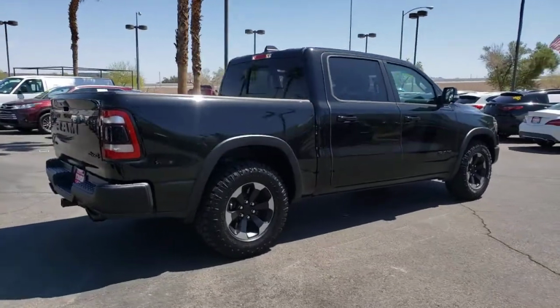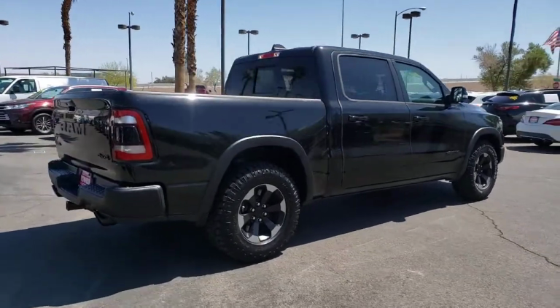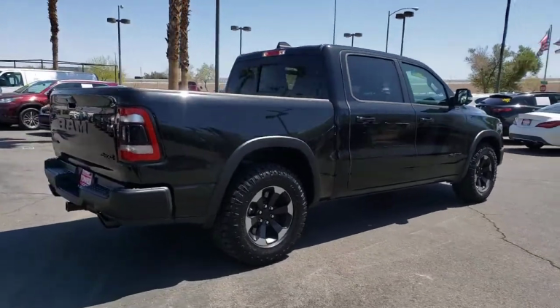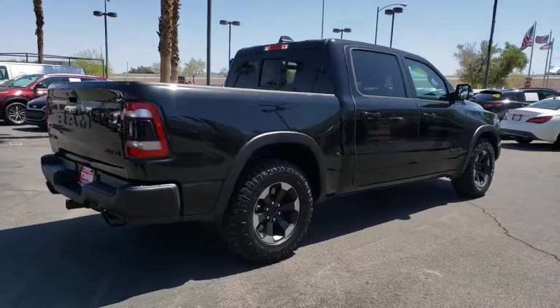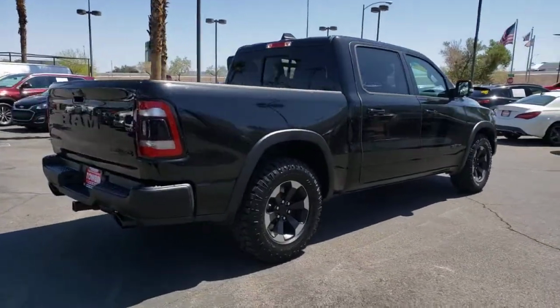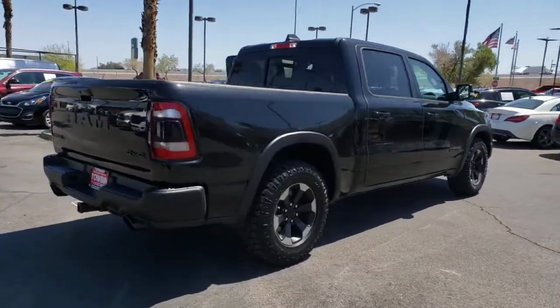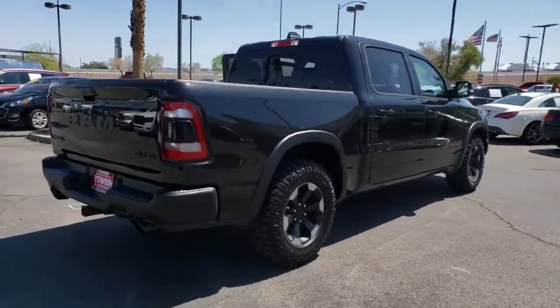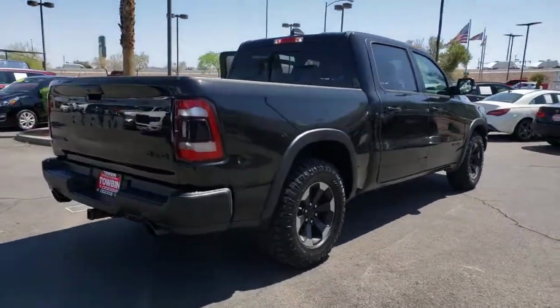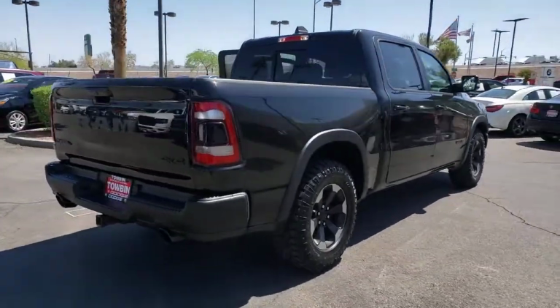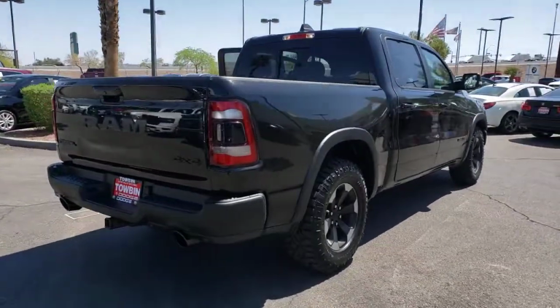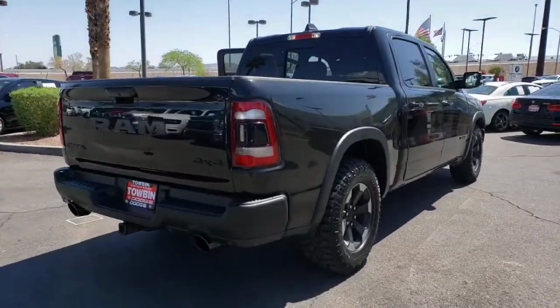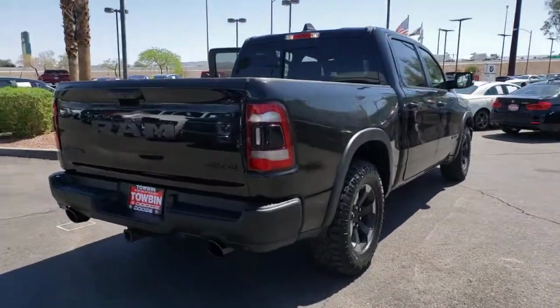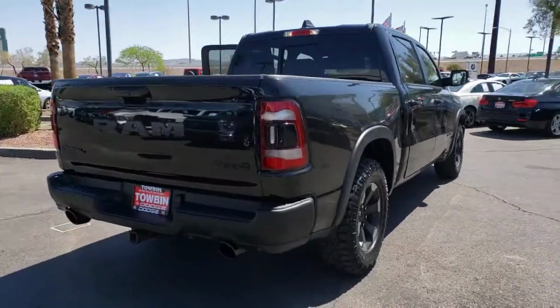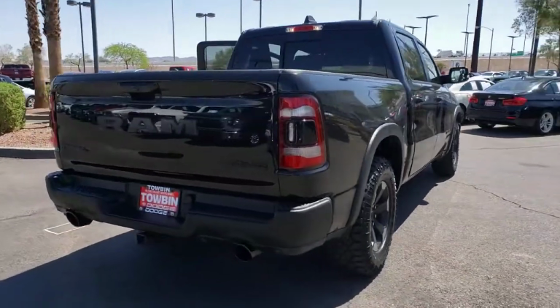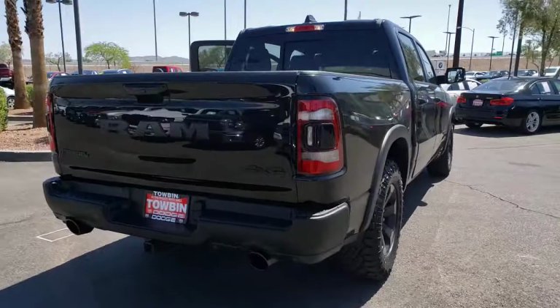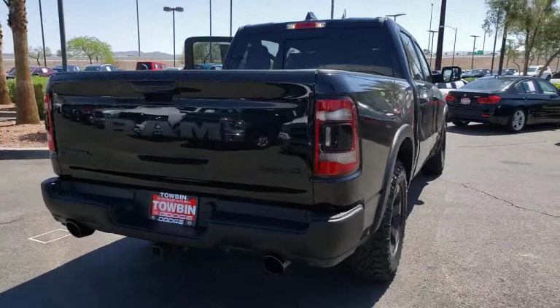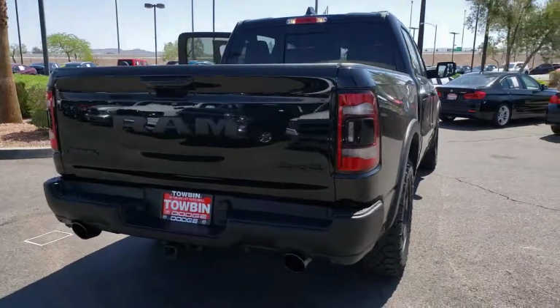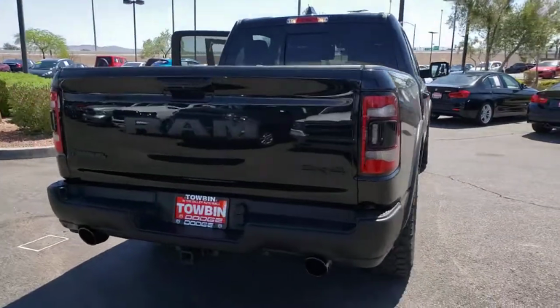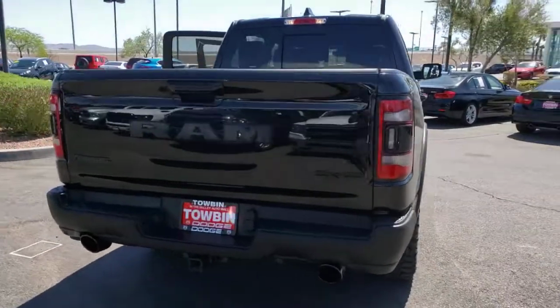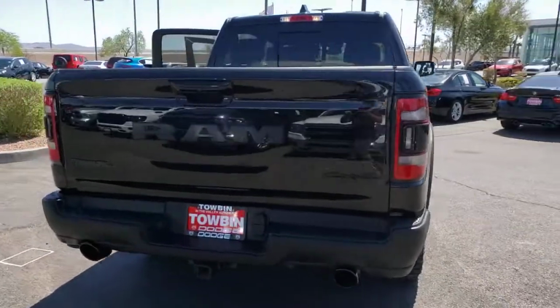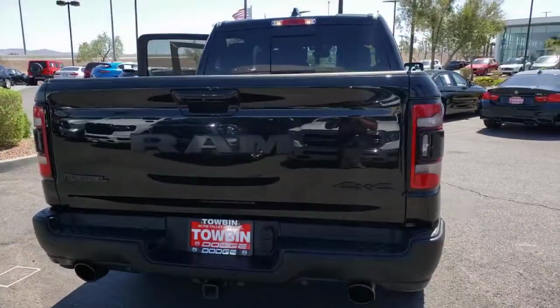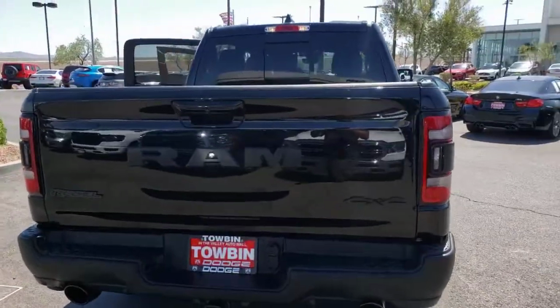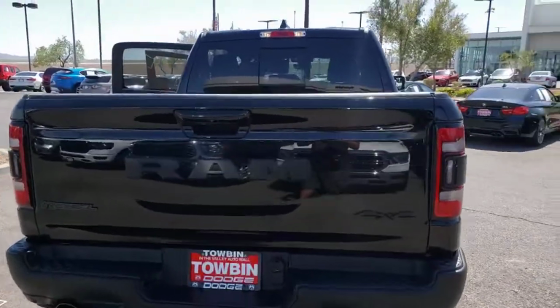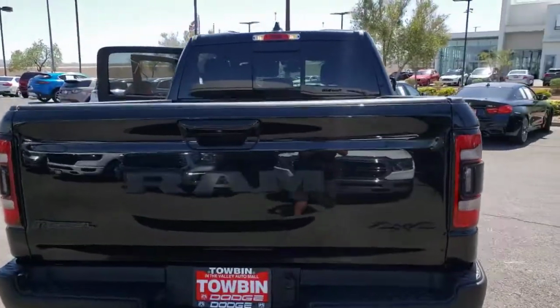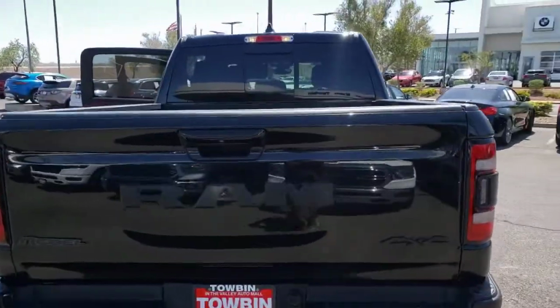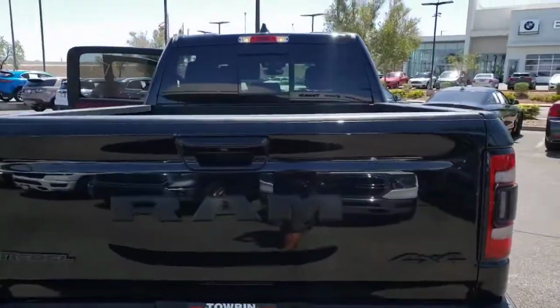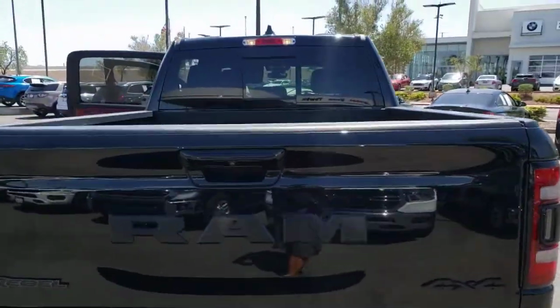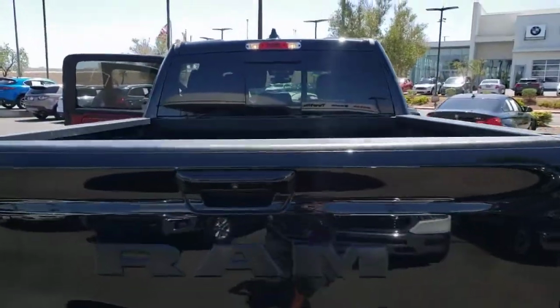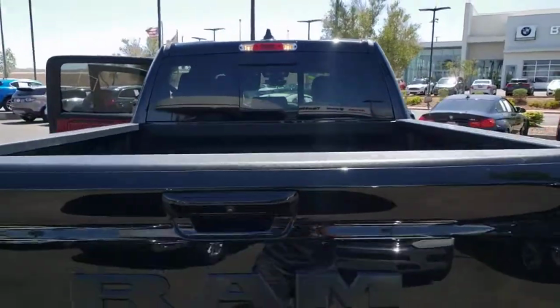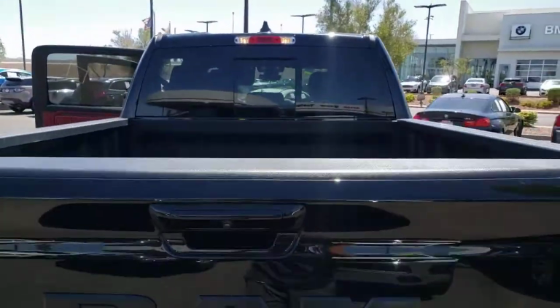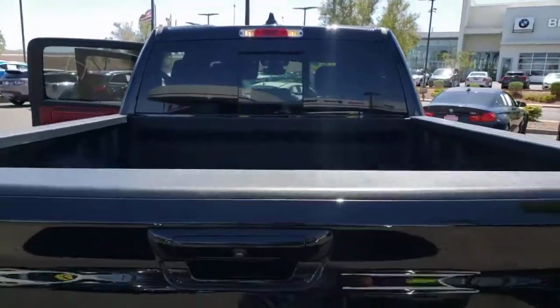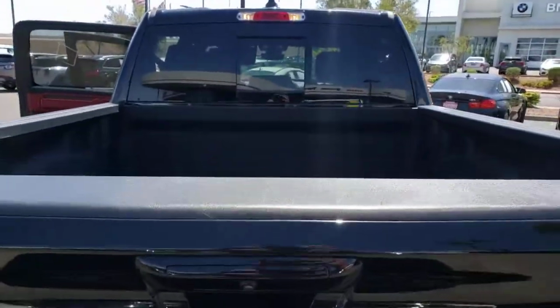Leather steering wheel. Control the controllables in the strong, dependable, and comfortable Ram 1500. Test drive it today.